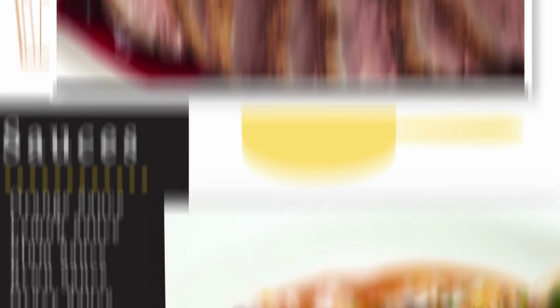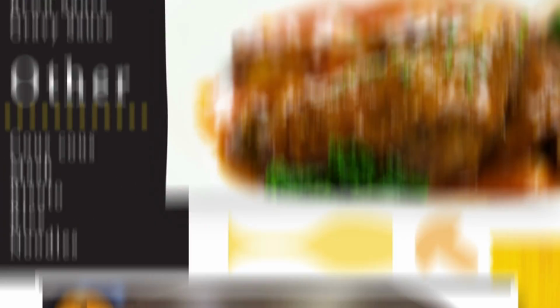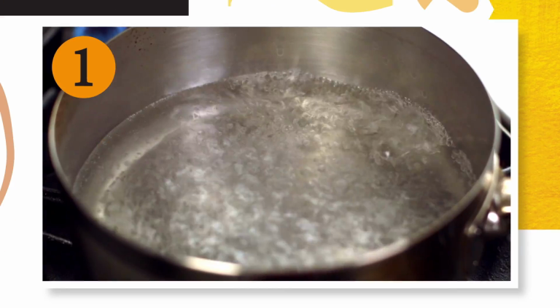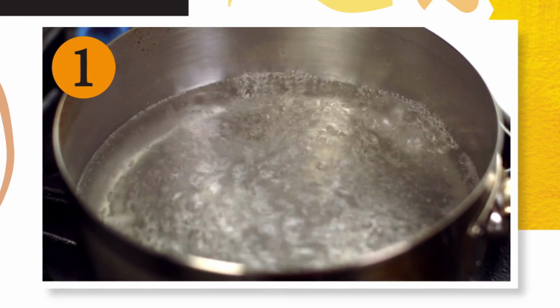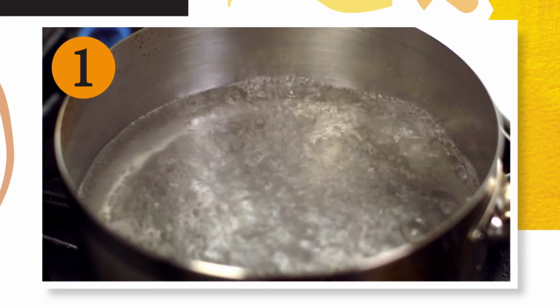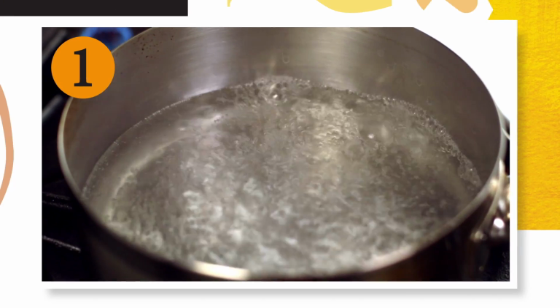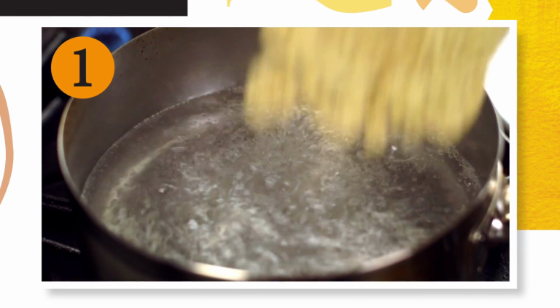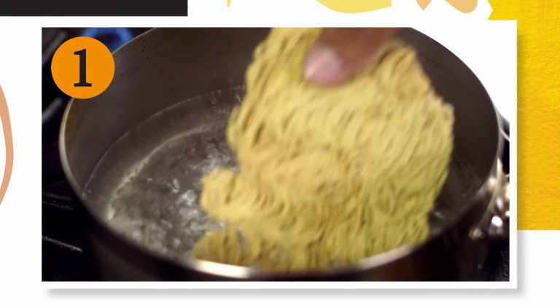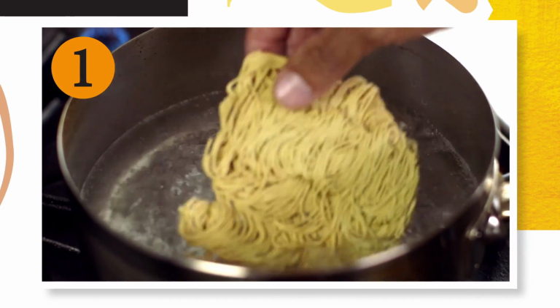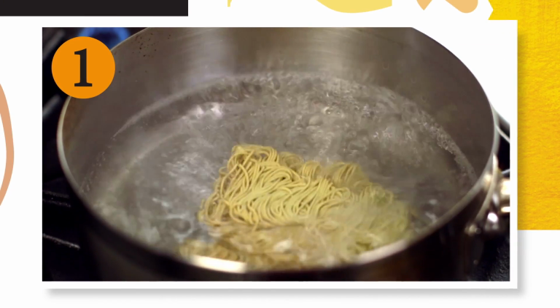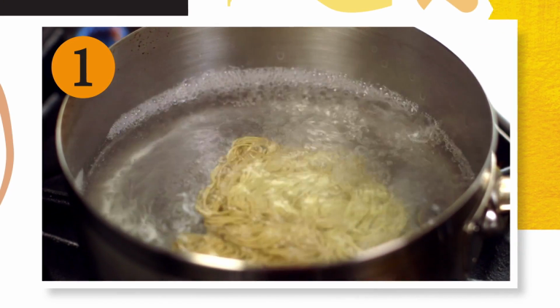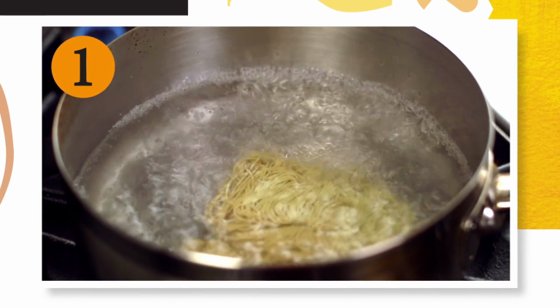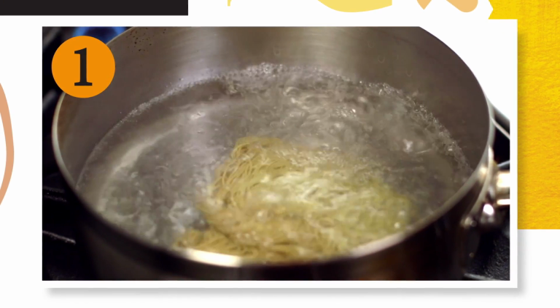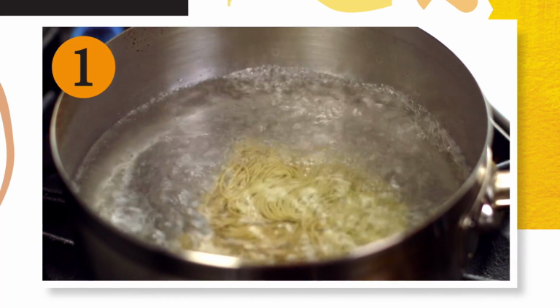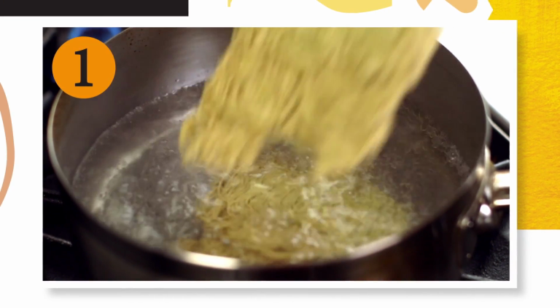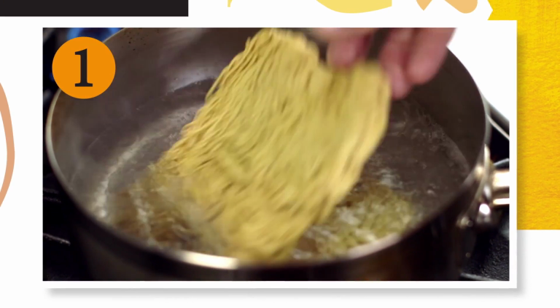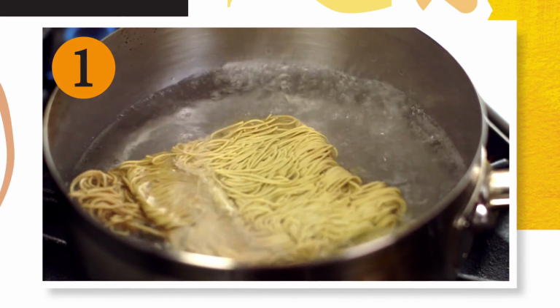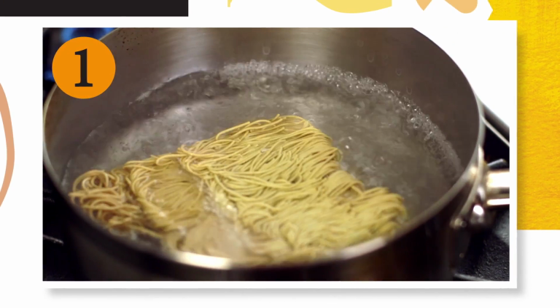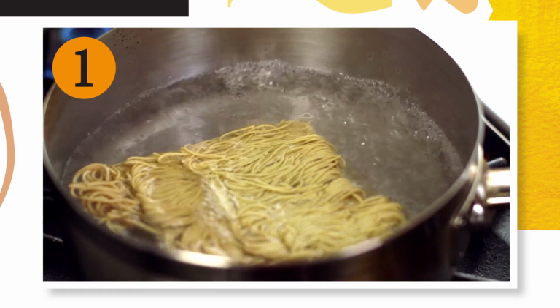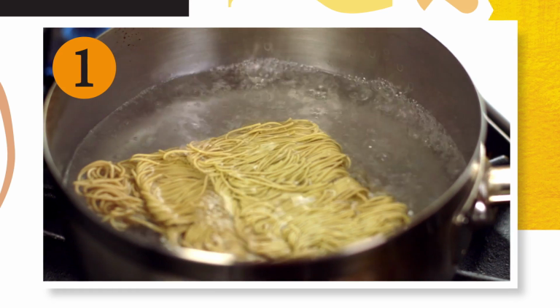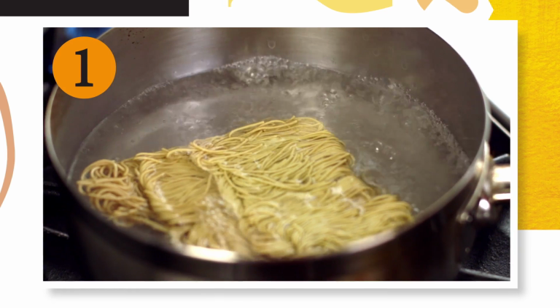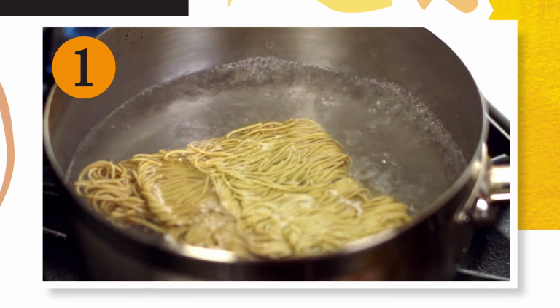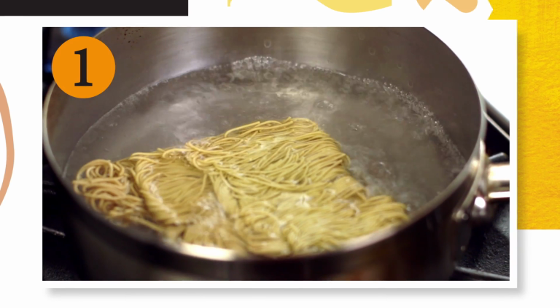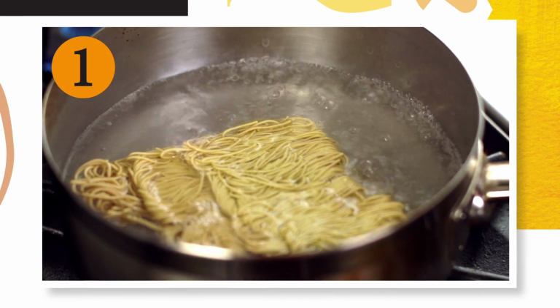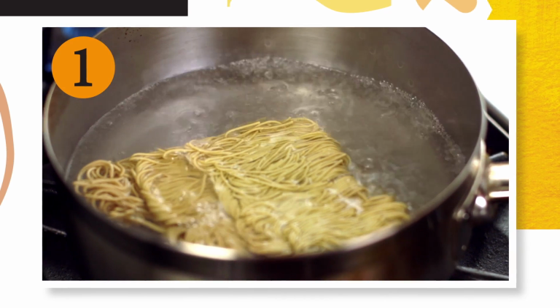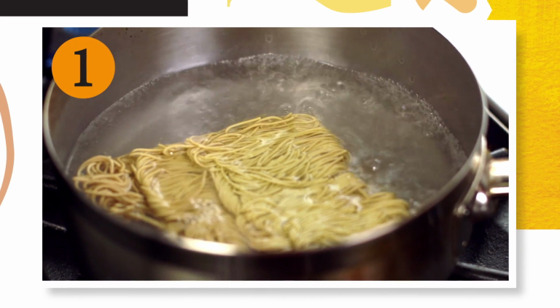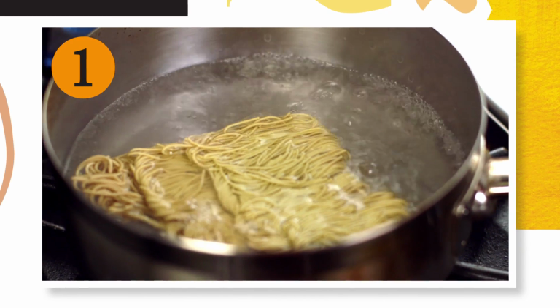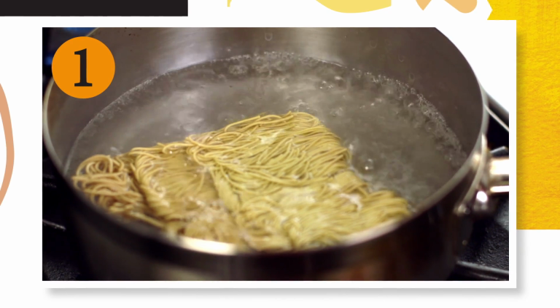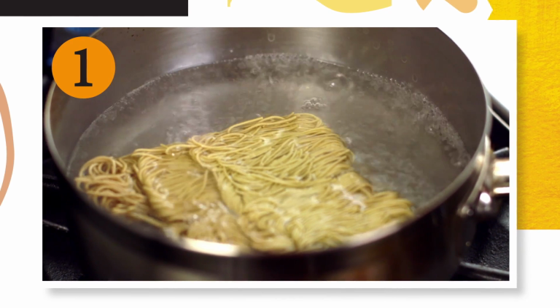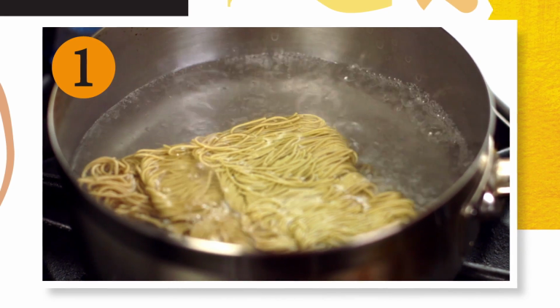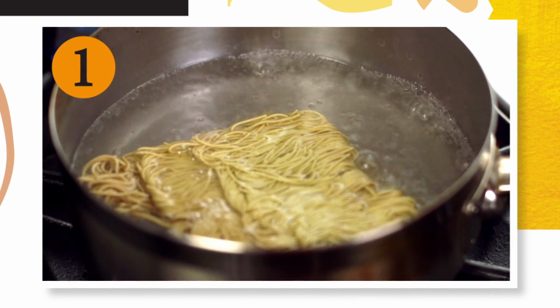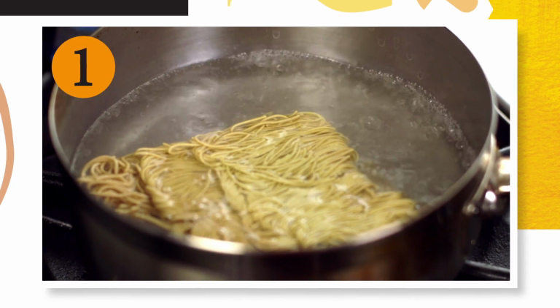Firstly, cook the noodles as per pack instructions. Next, prepare the vegetables for the stir fry.